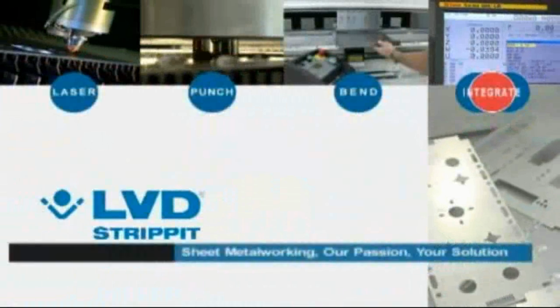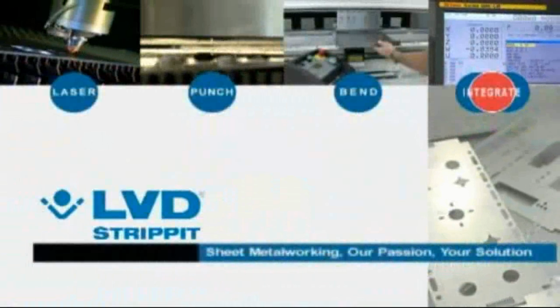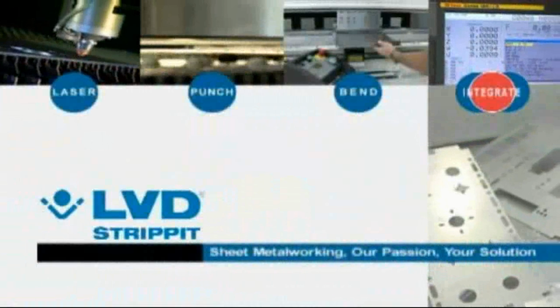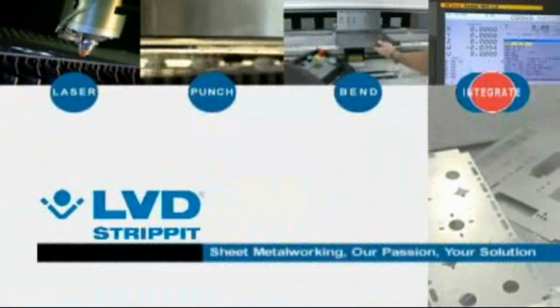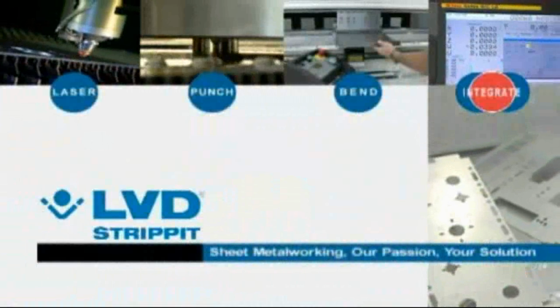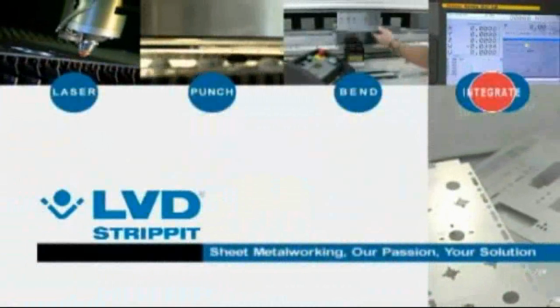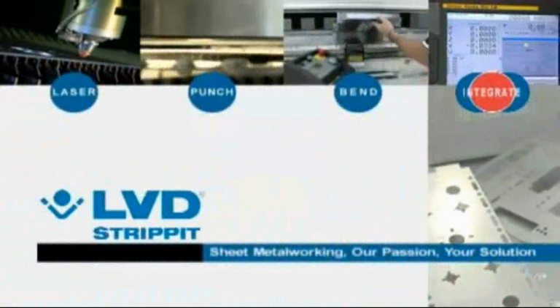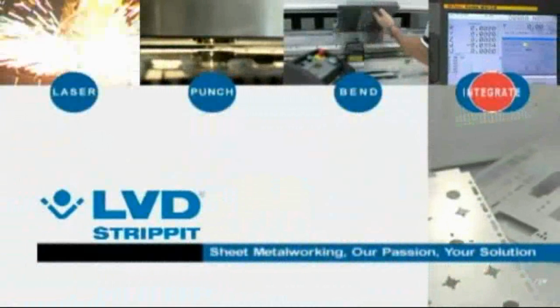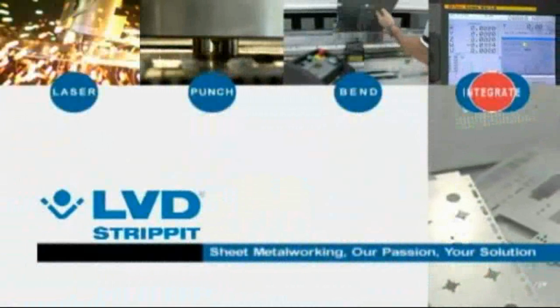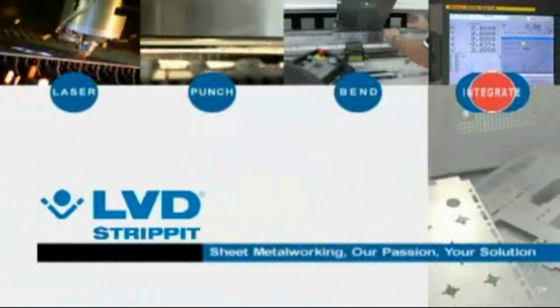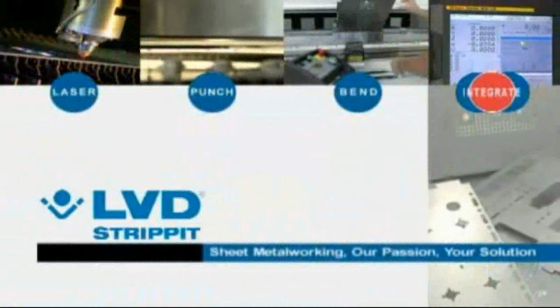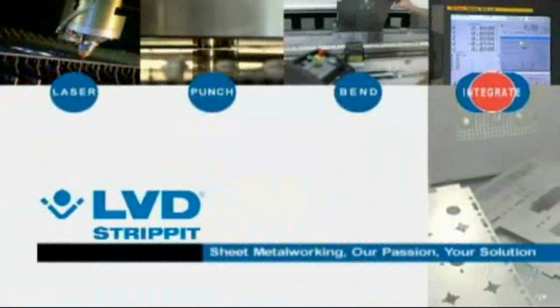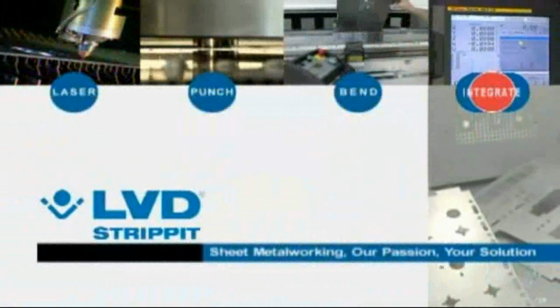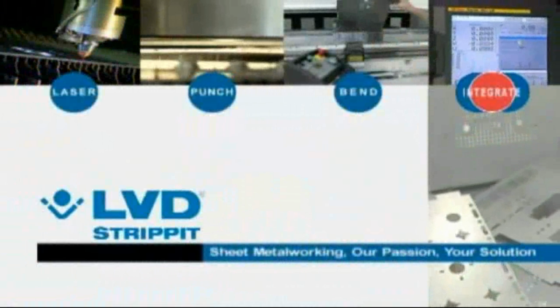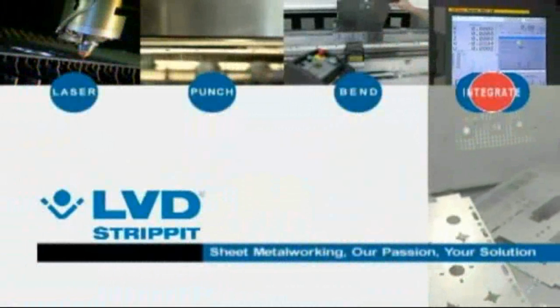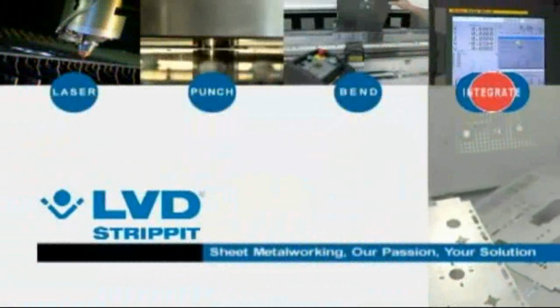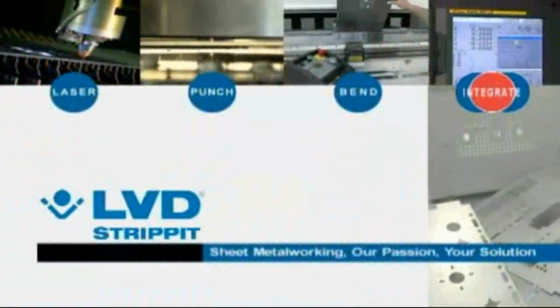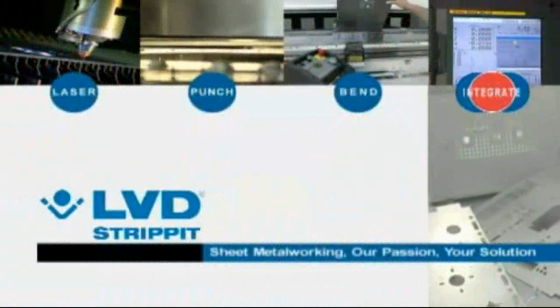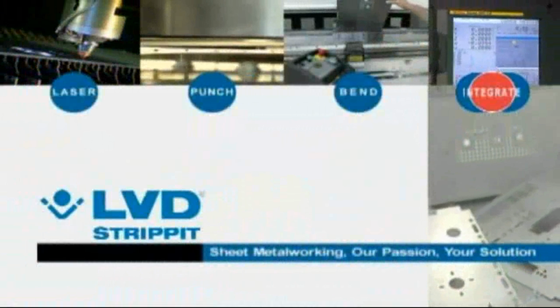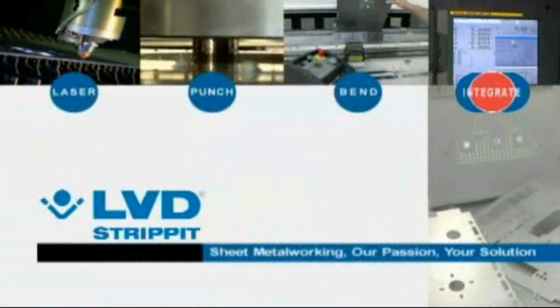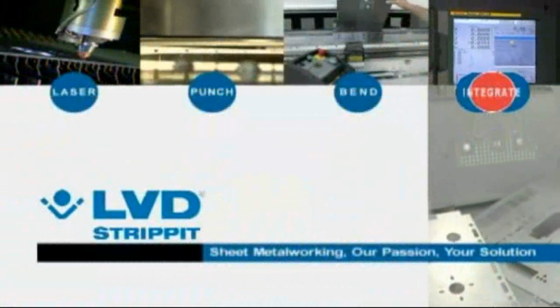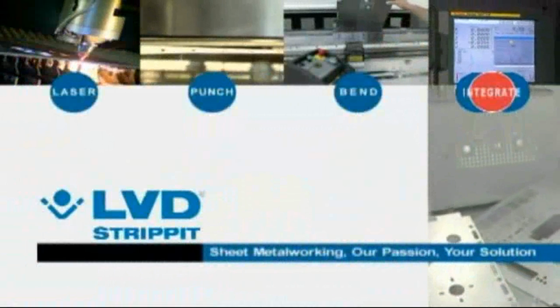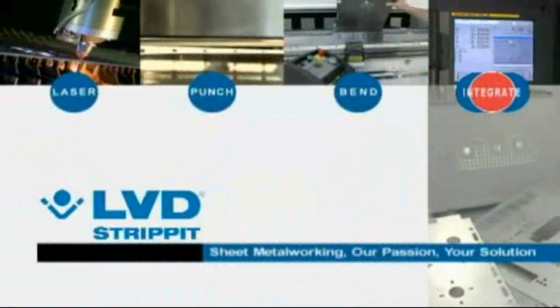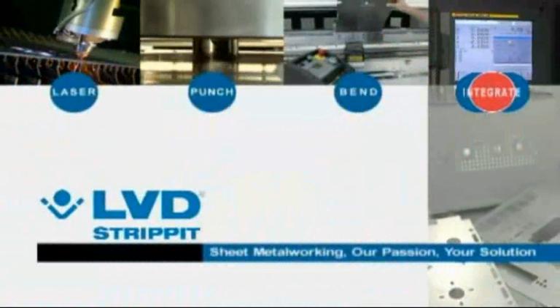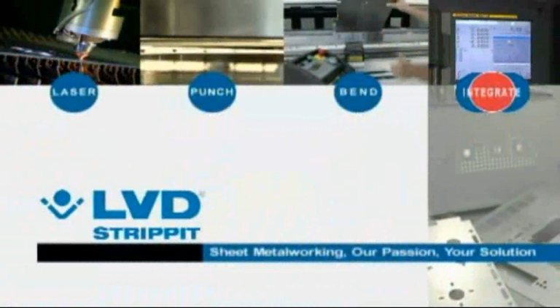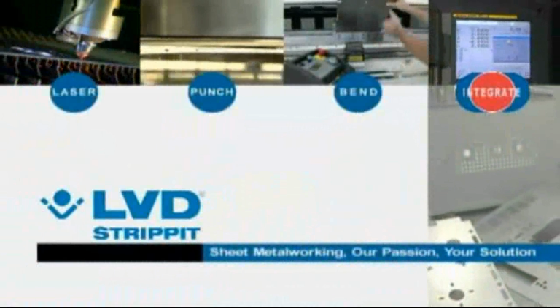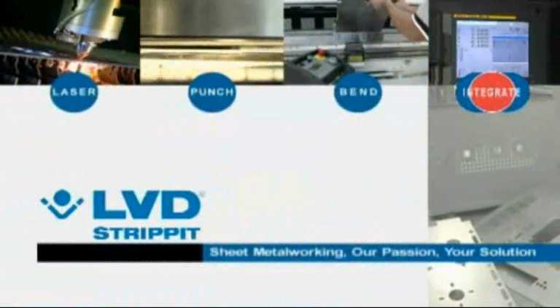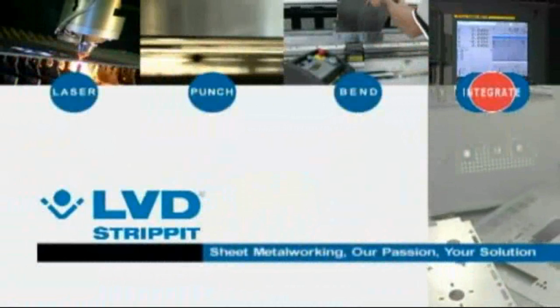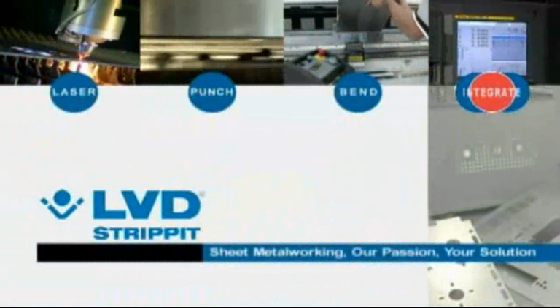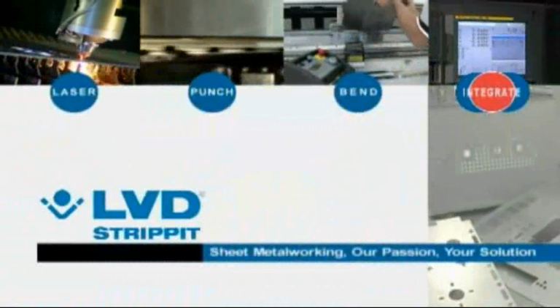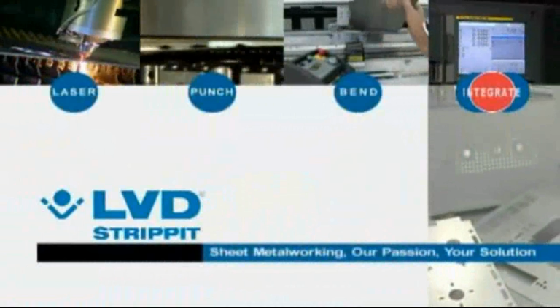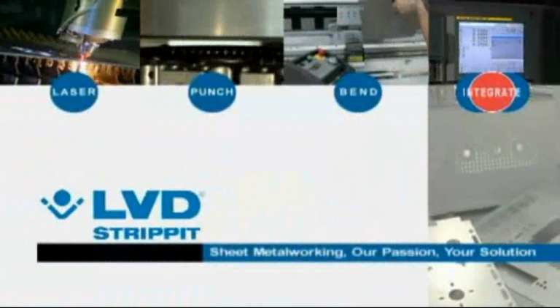Sheet metalworking, our passion, your solution. Call LVD Strippit today.